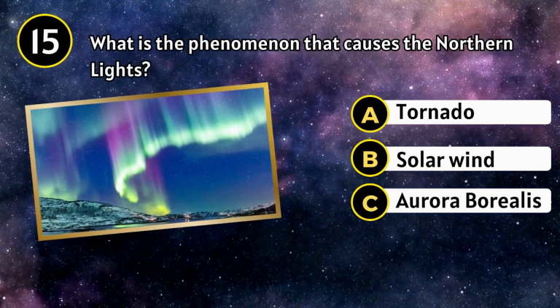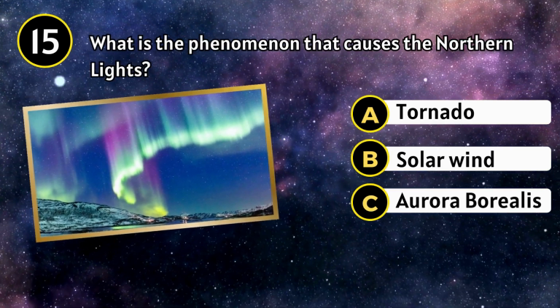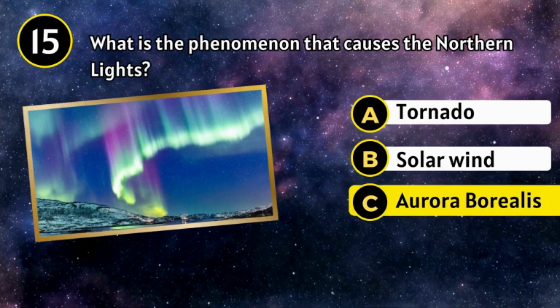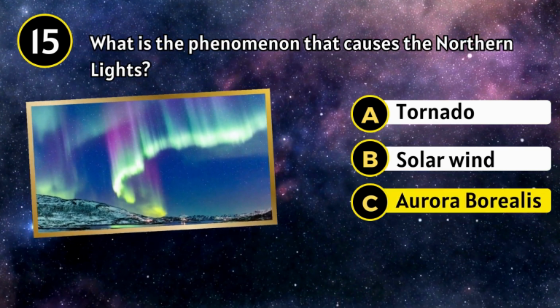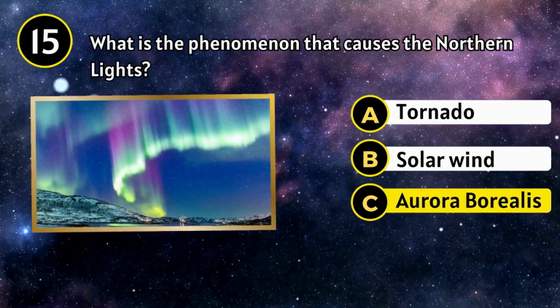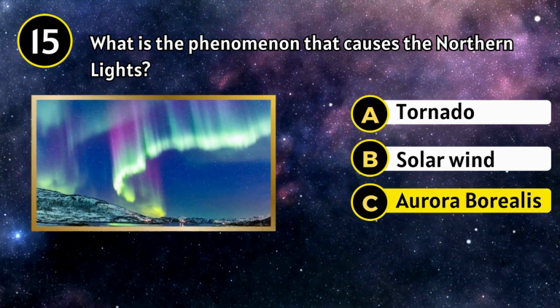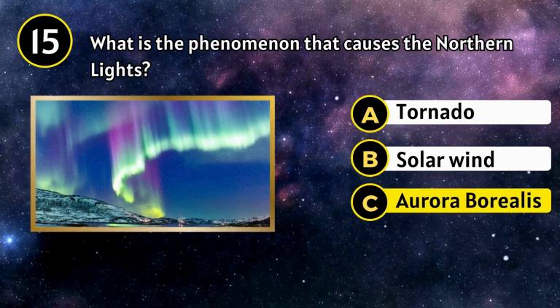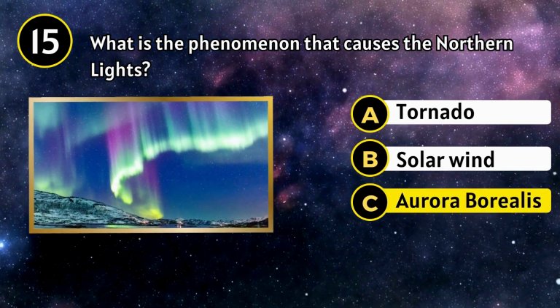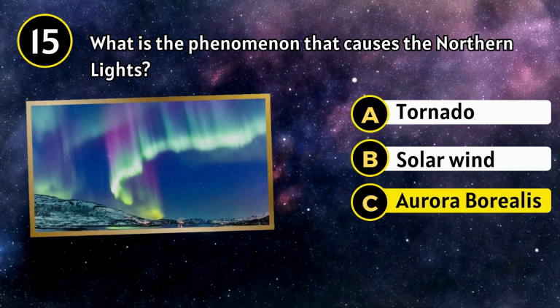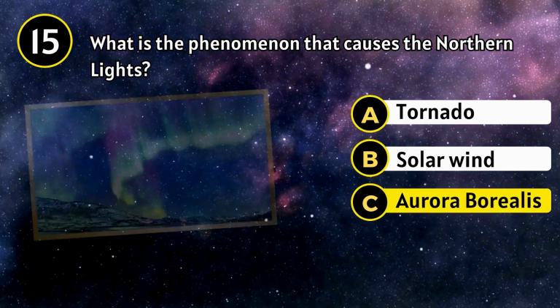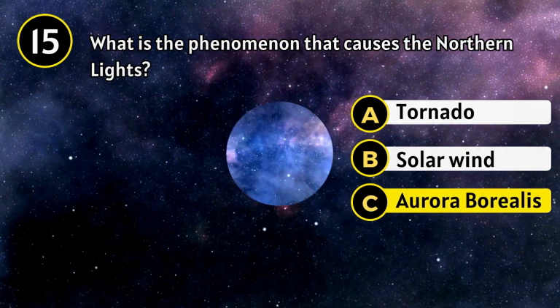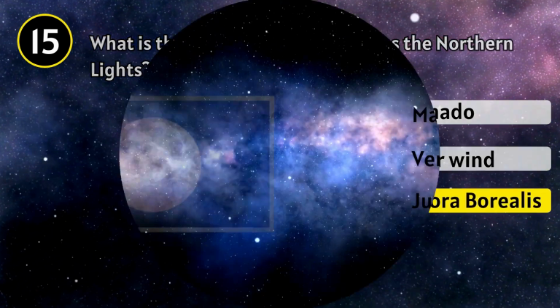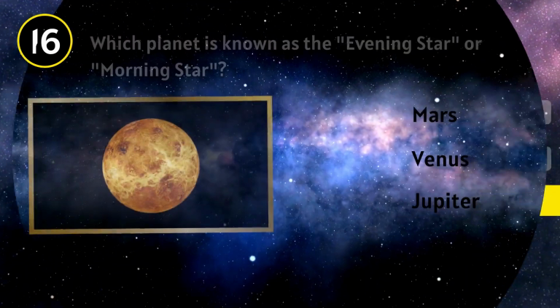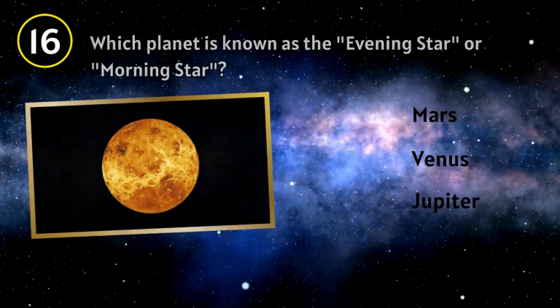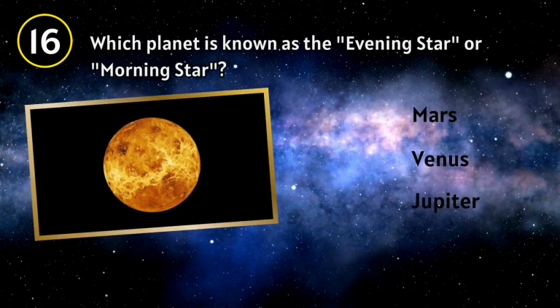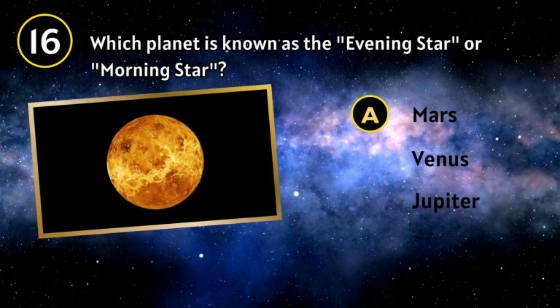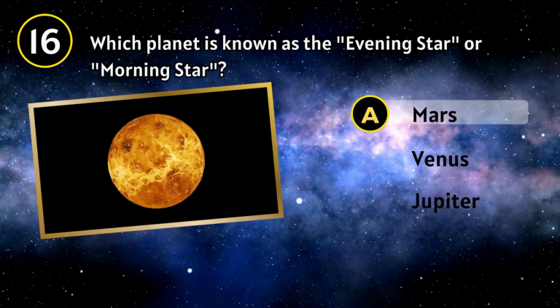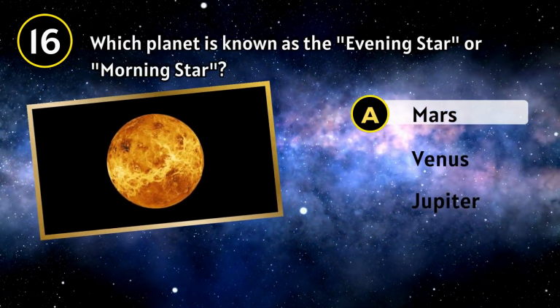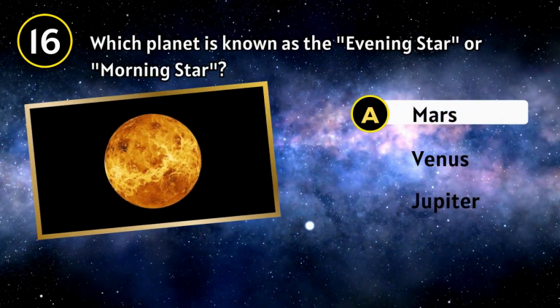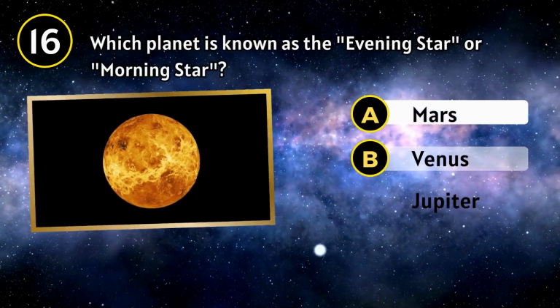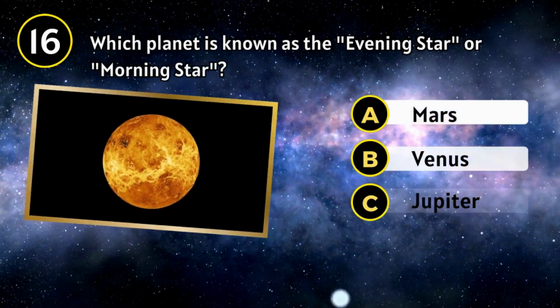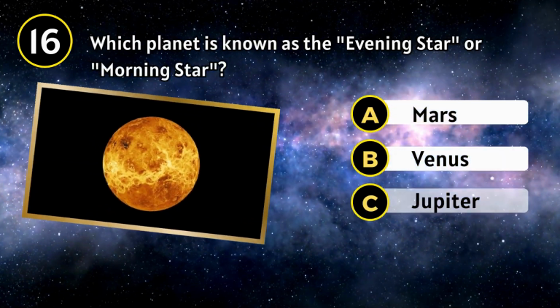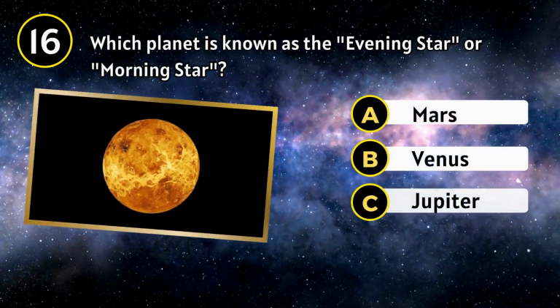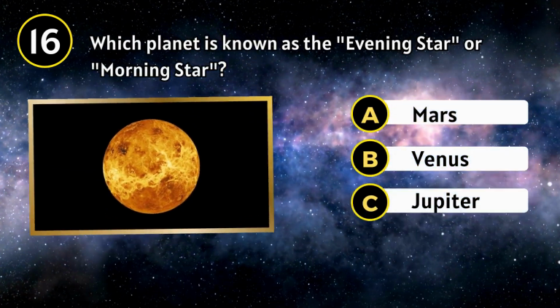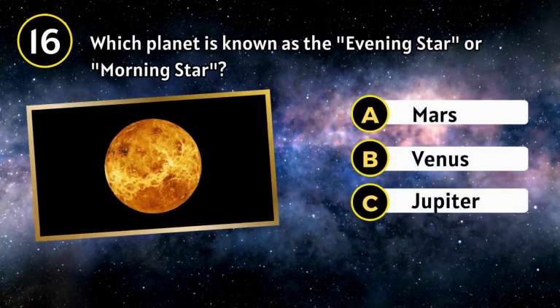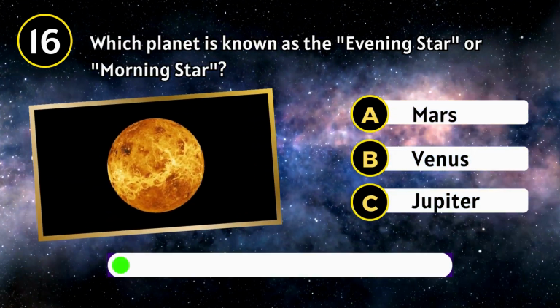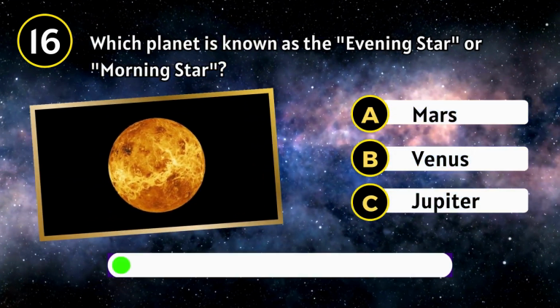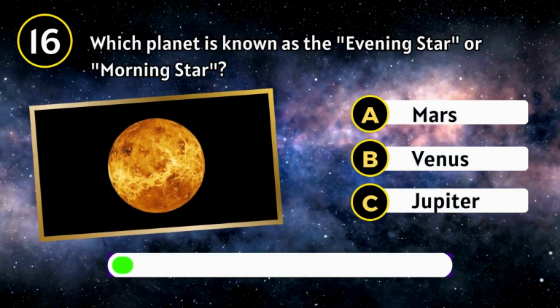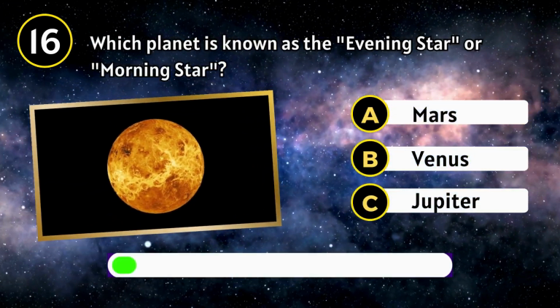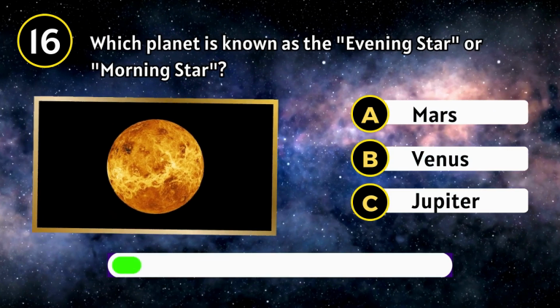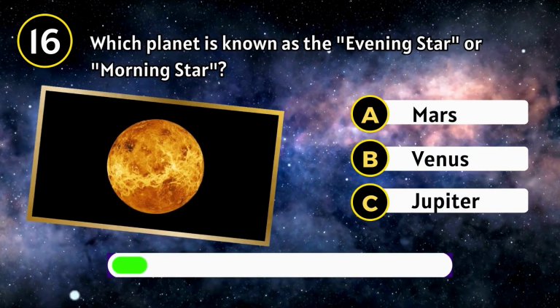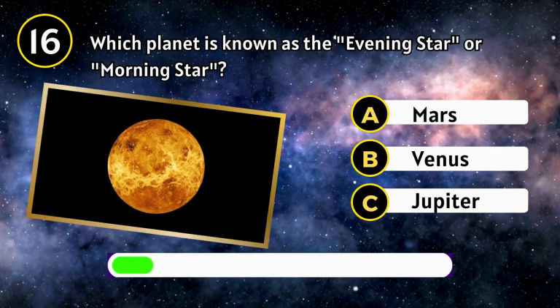Aurora Borealis. Which planet is known as the evening star or morning star?